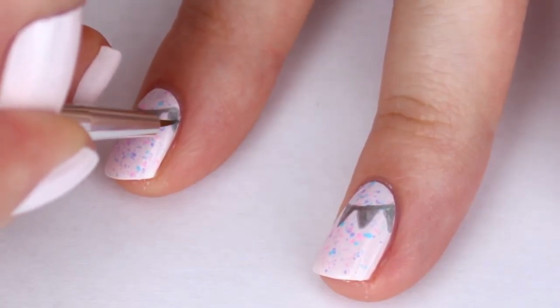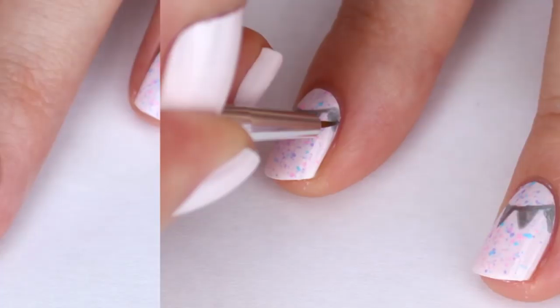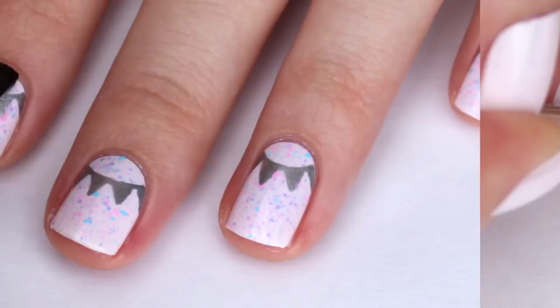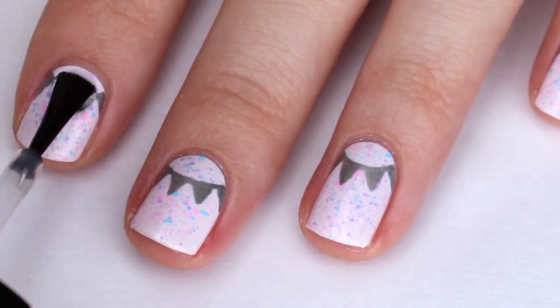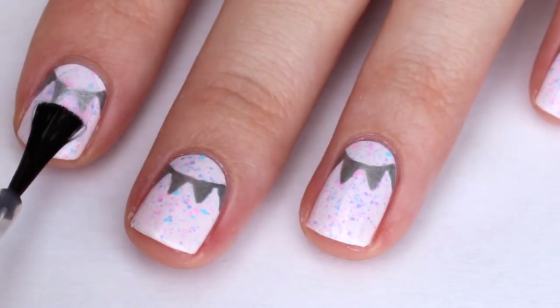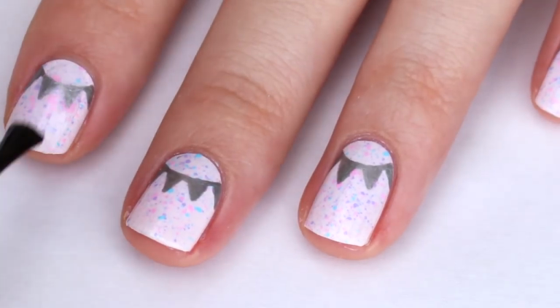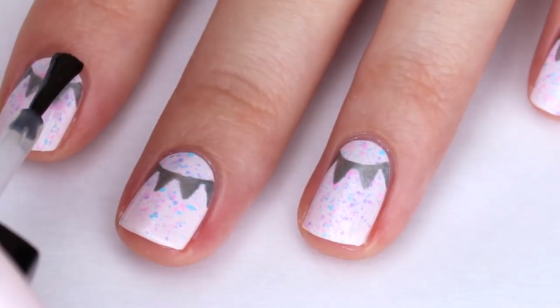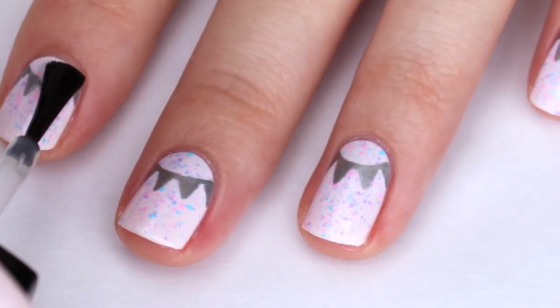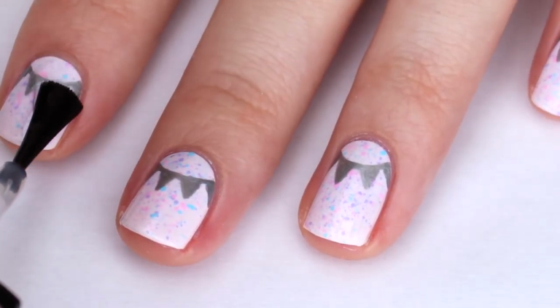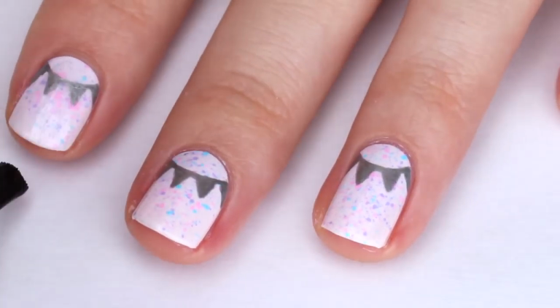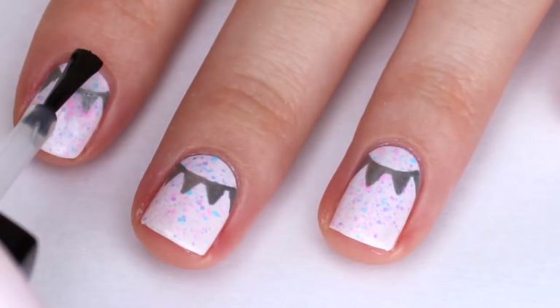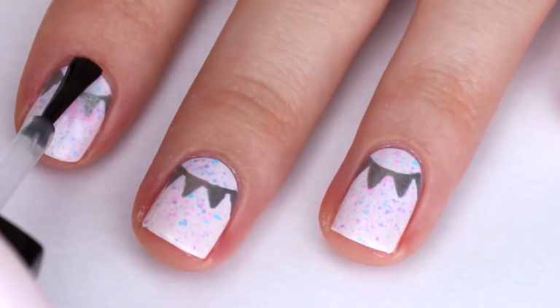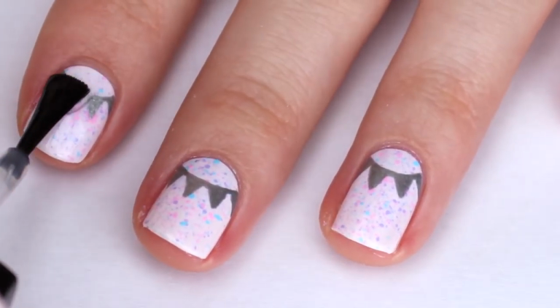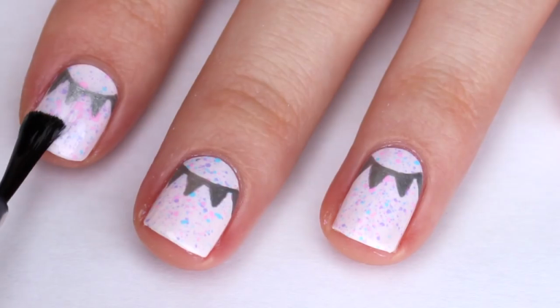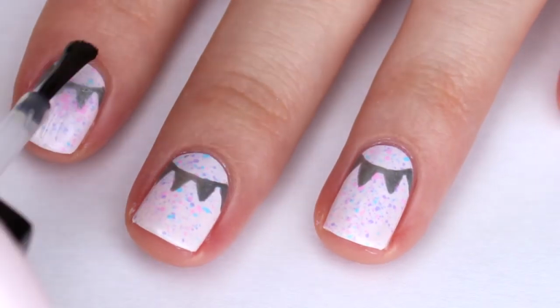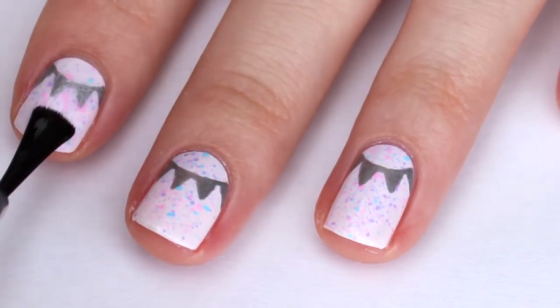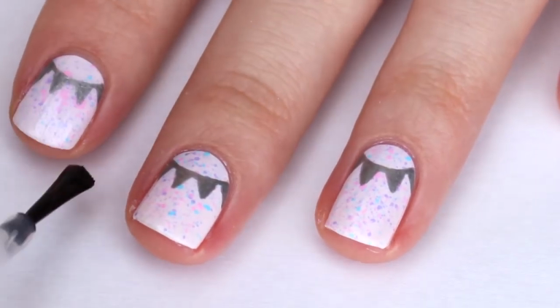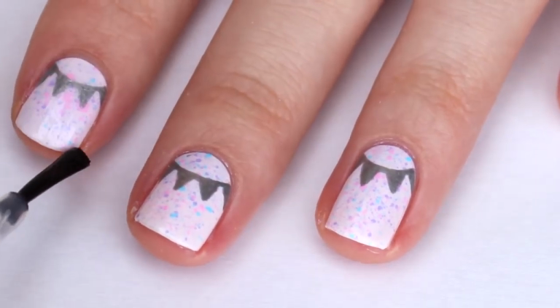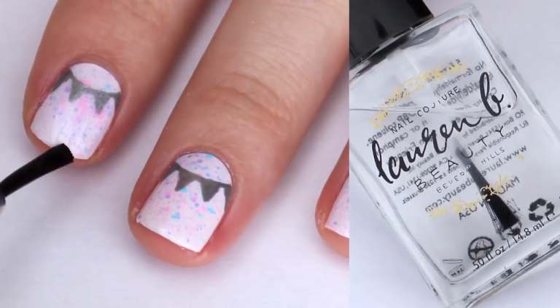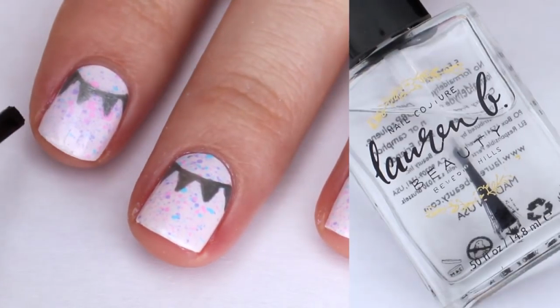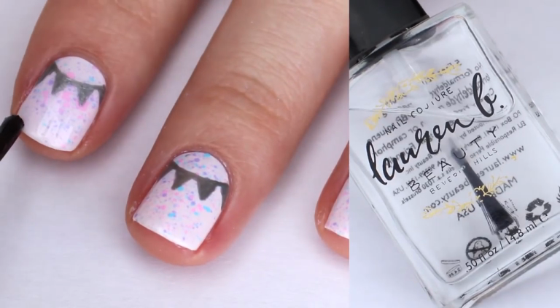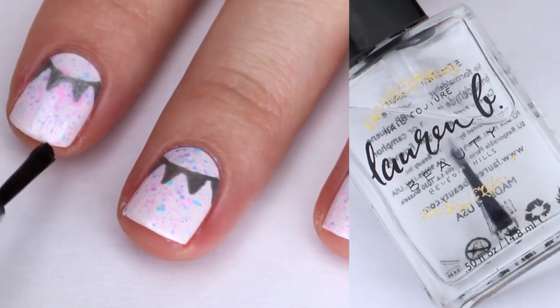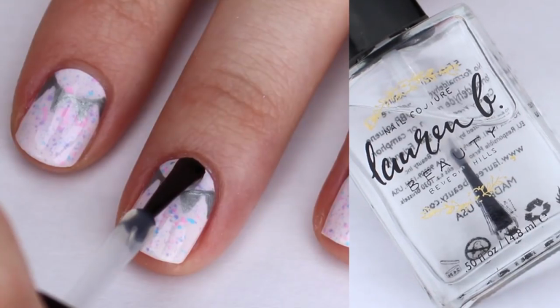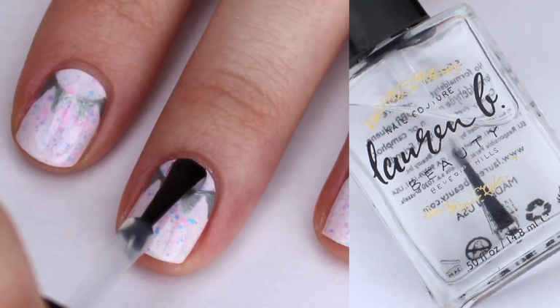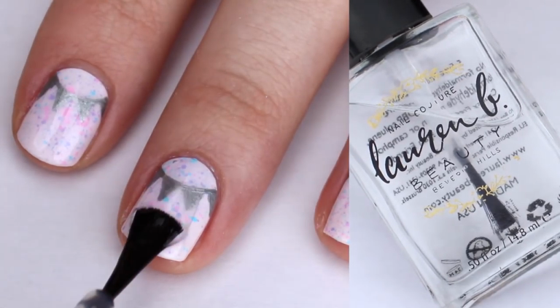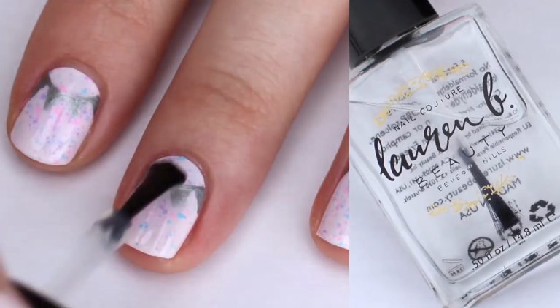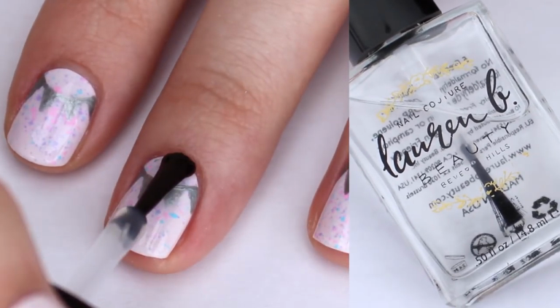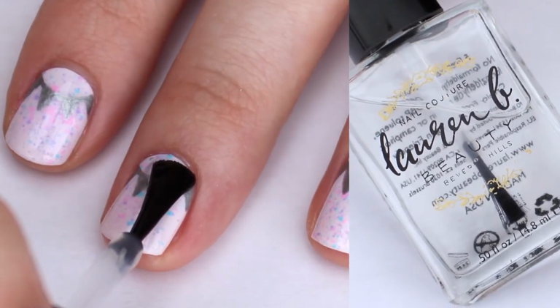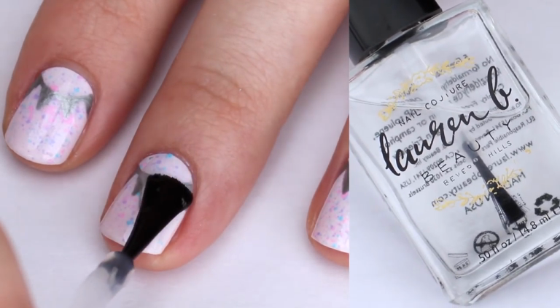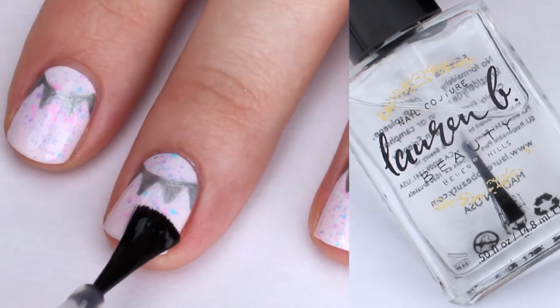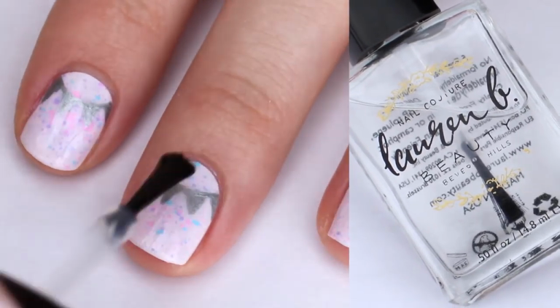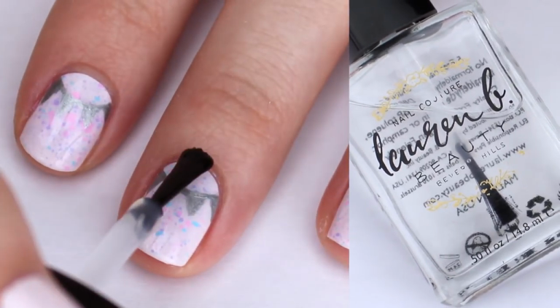When you're finished painting on your design, you can apply your favorite top coat. I am using one from Lauren B Beauty.